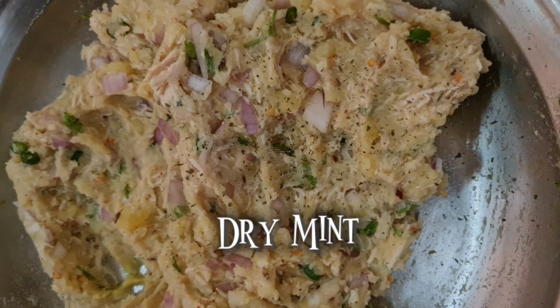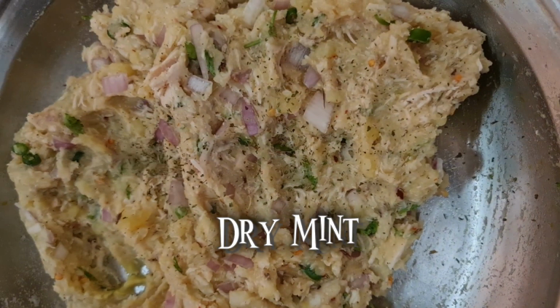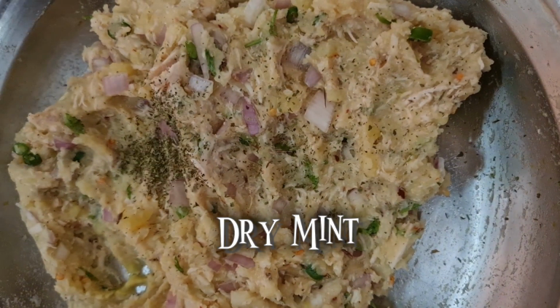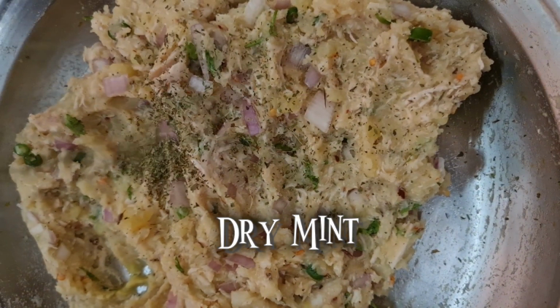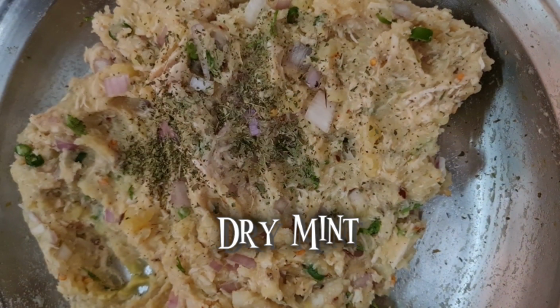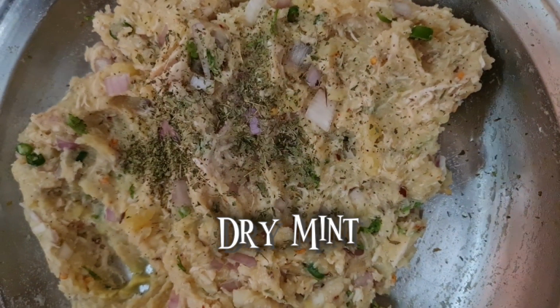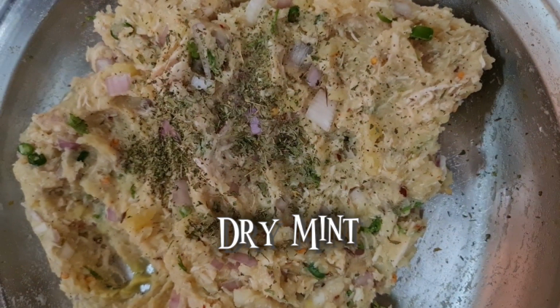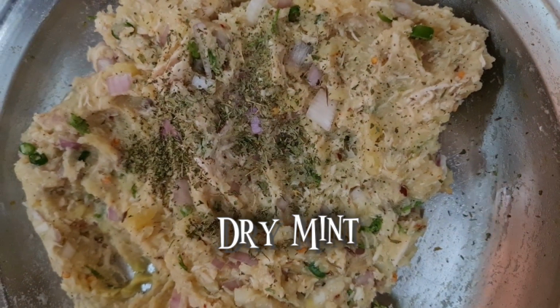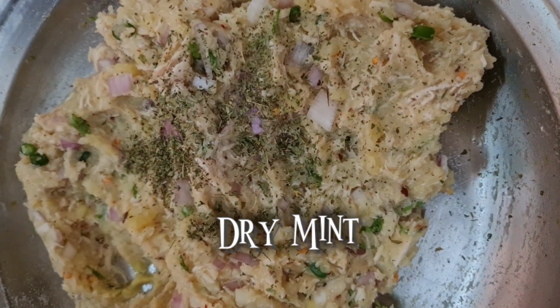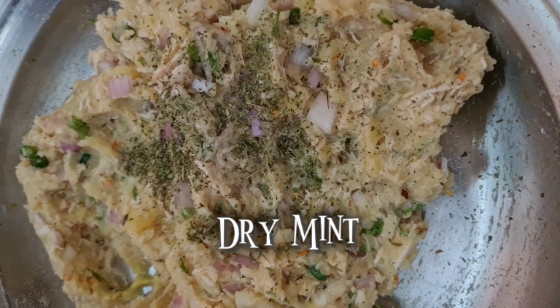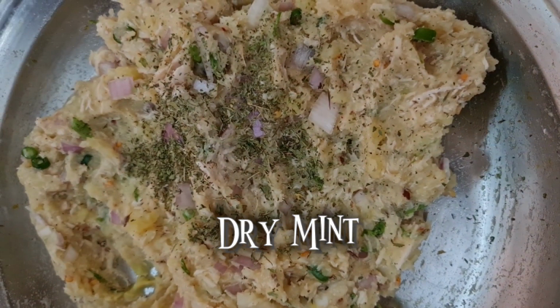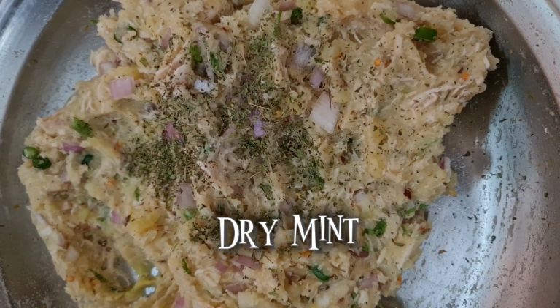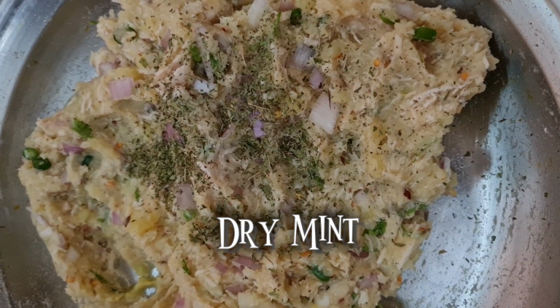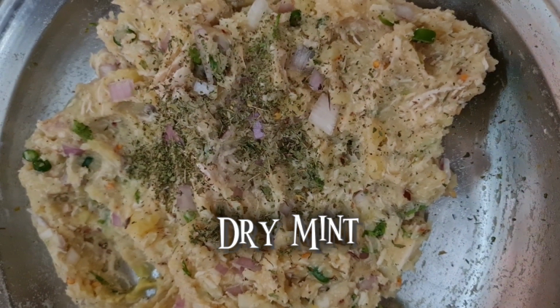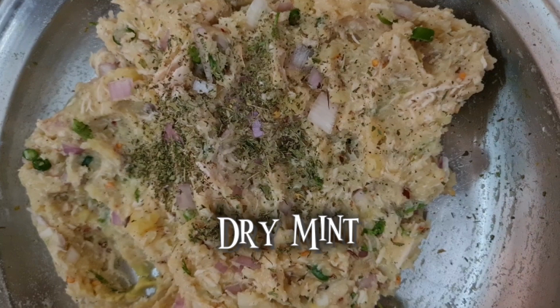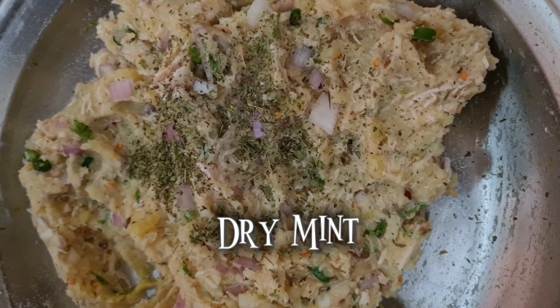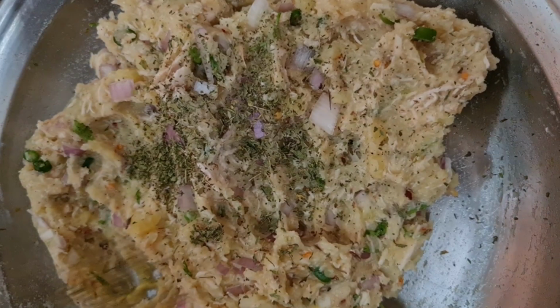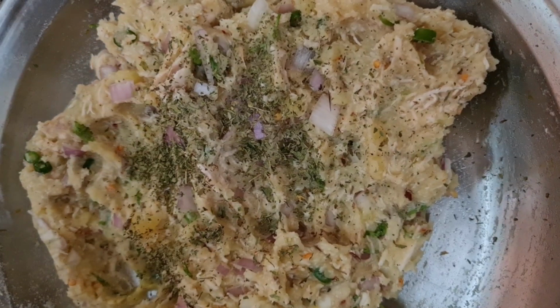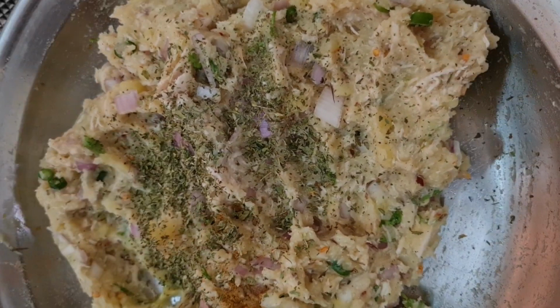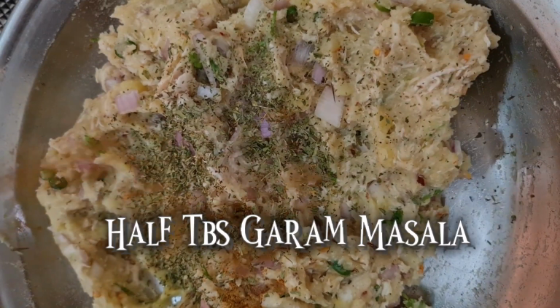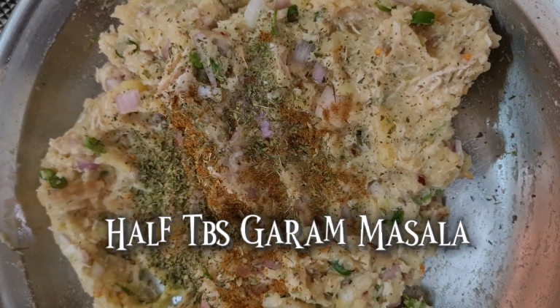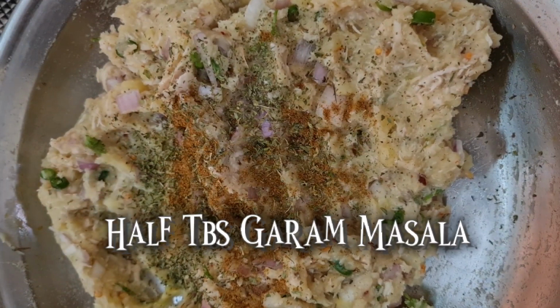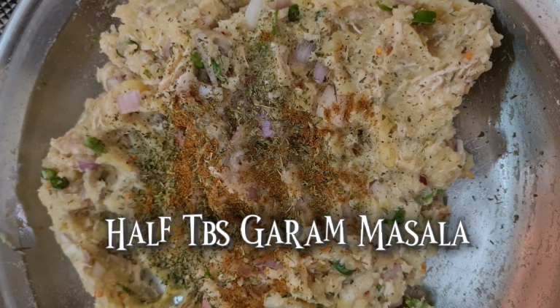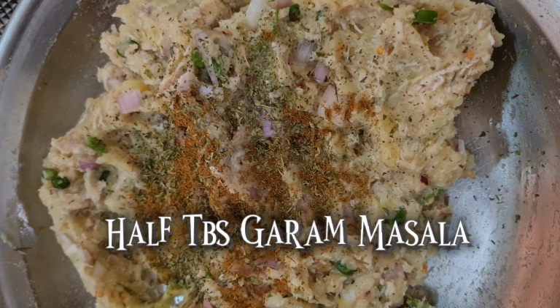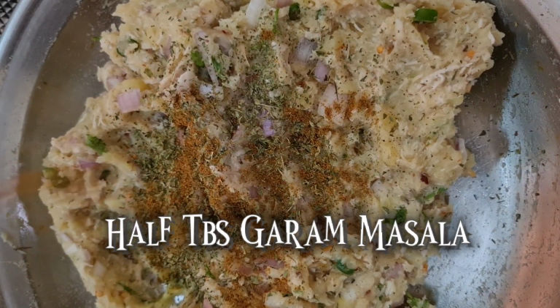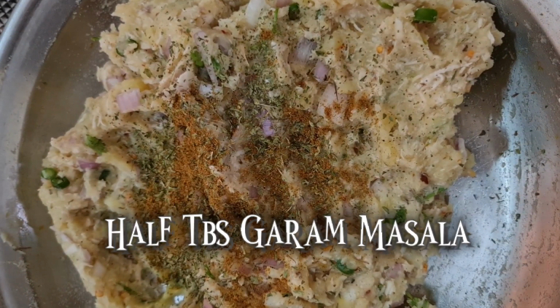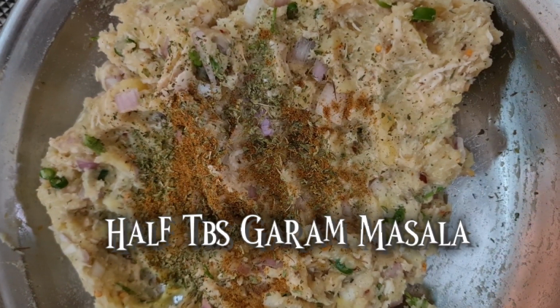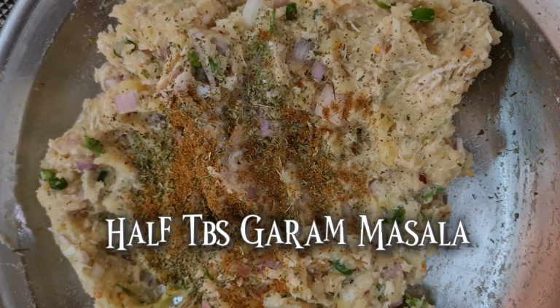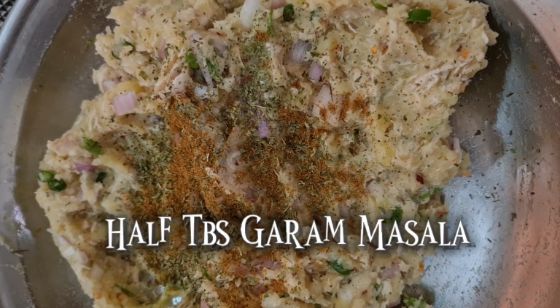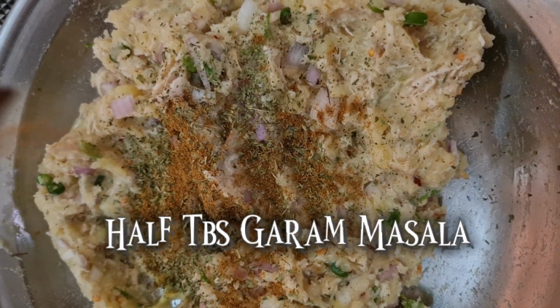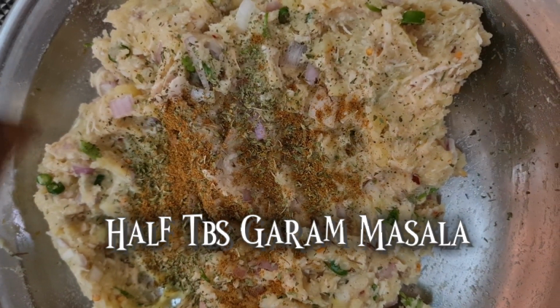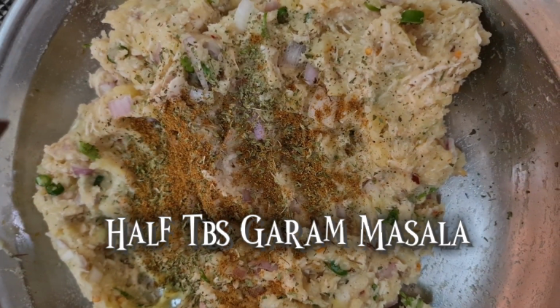Add dry mint and half a tablespoon of garam masala.